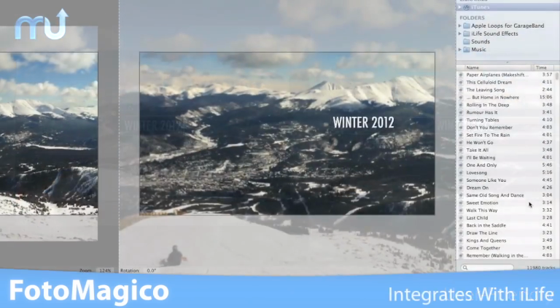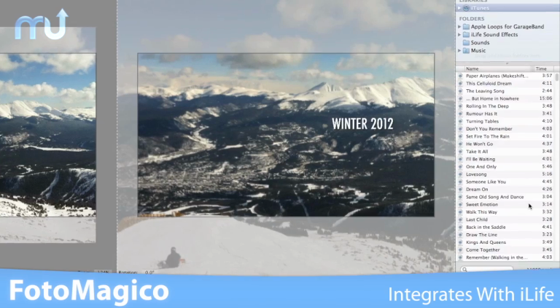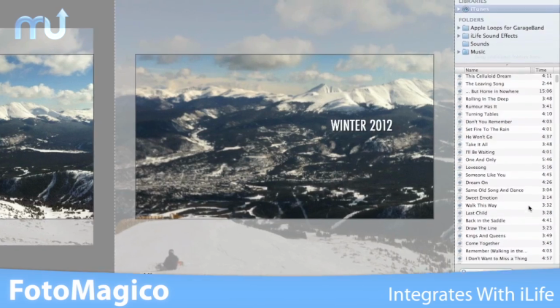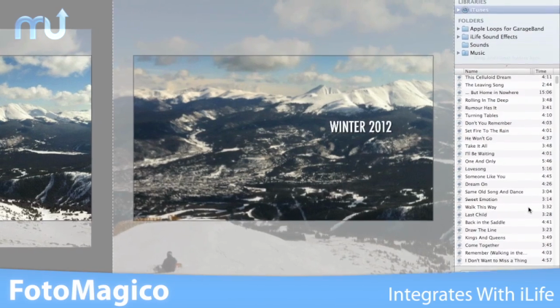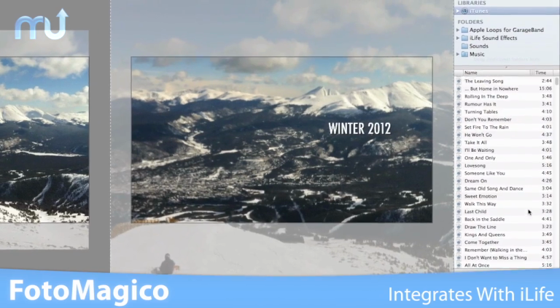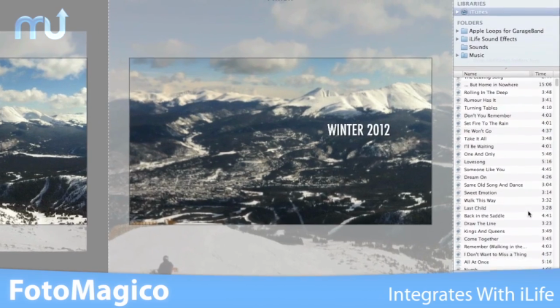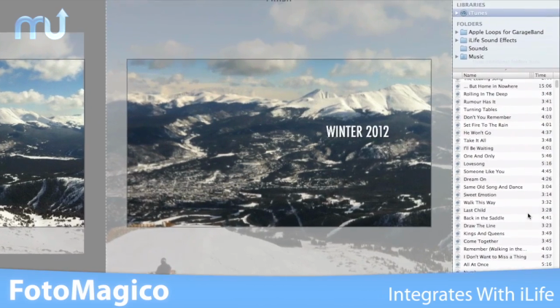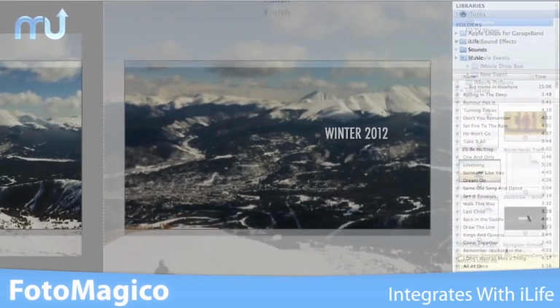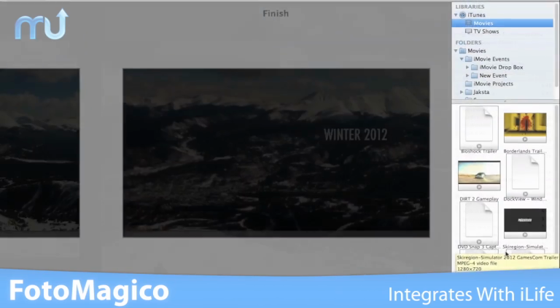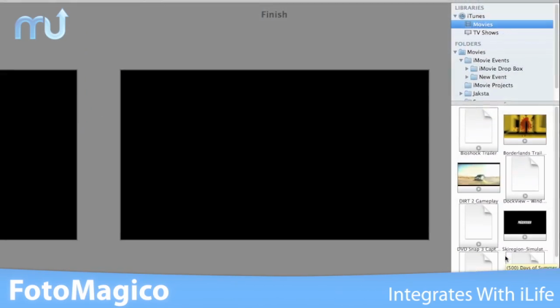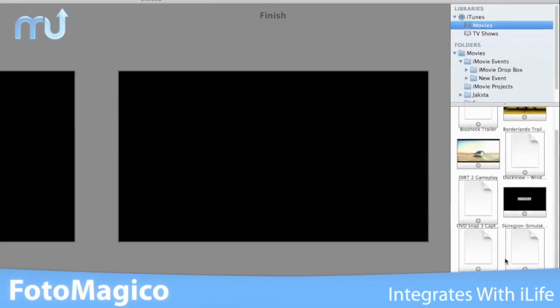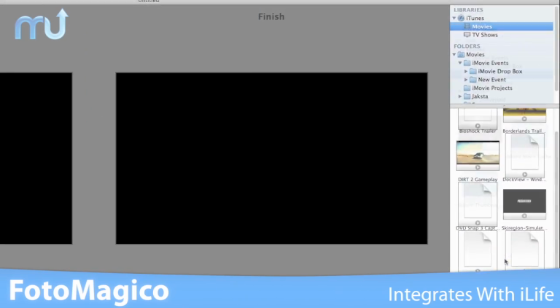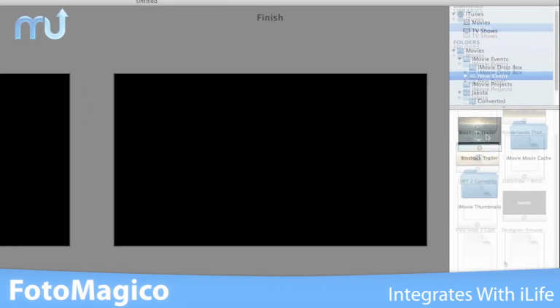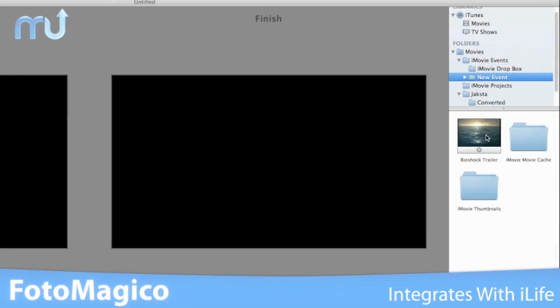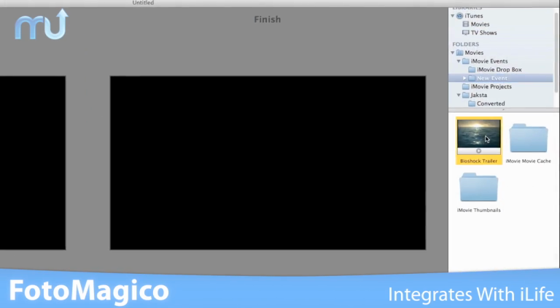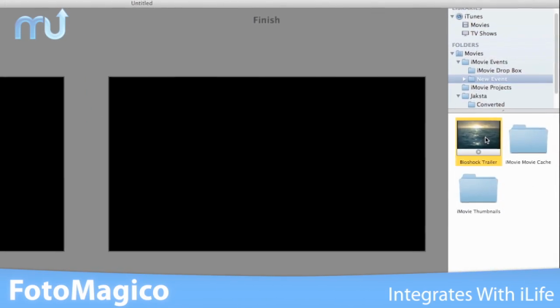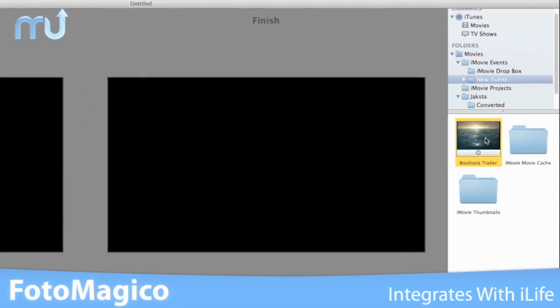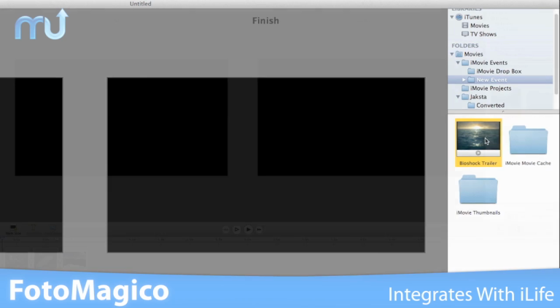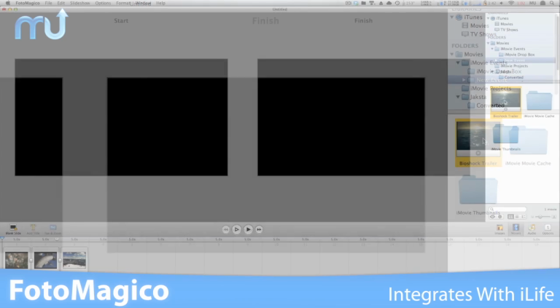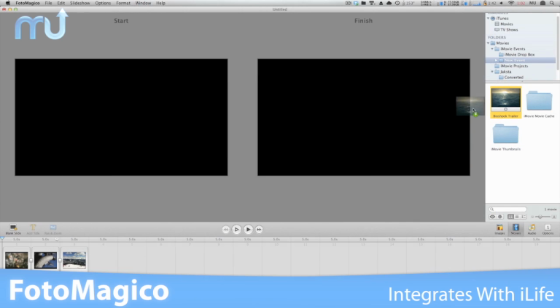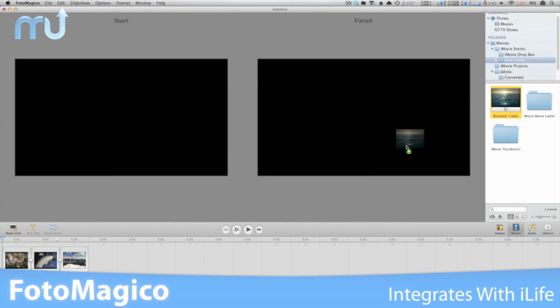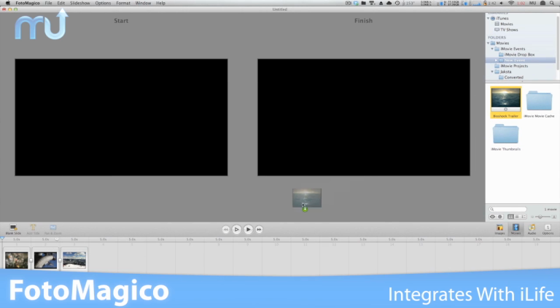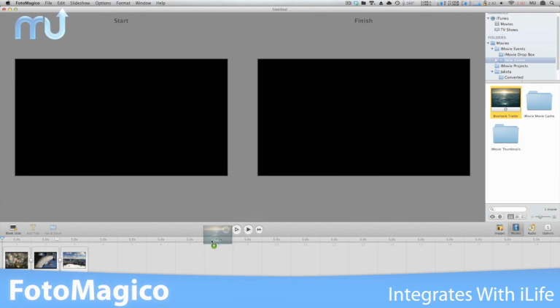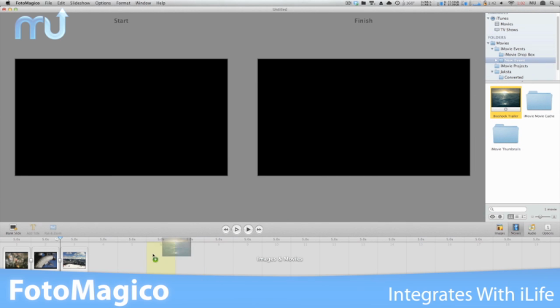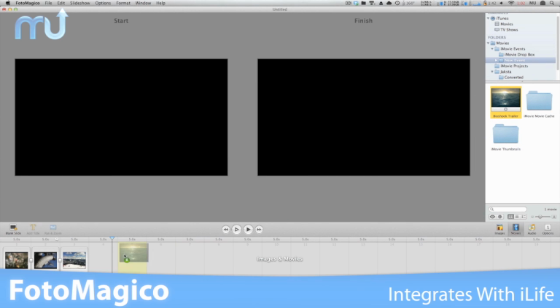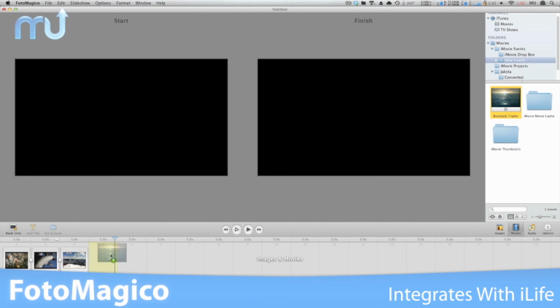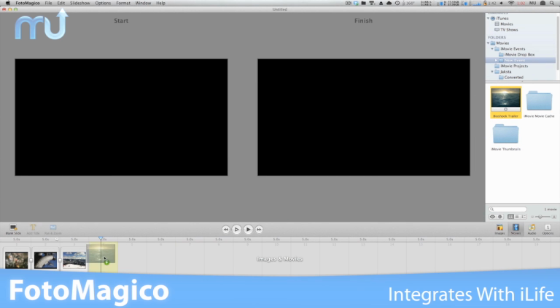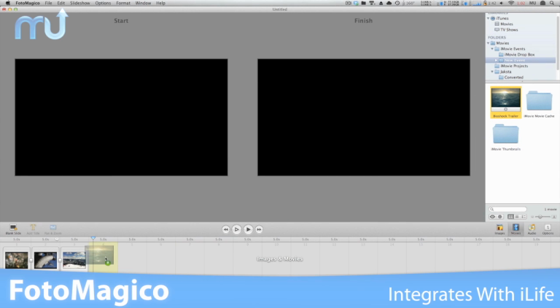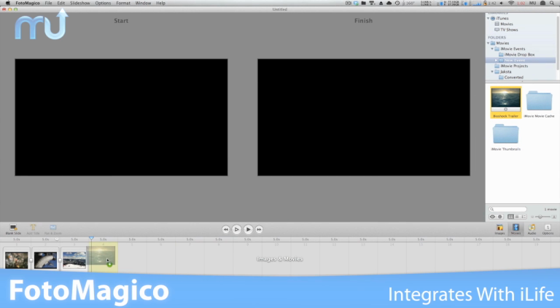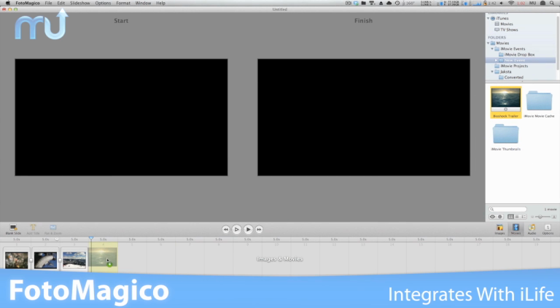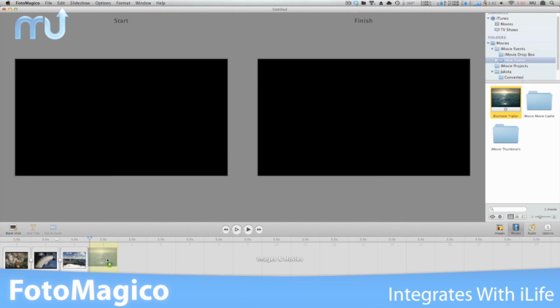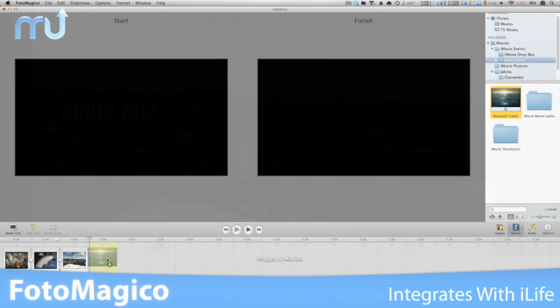Photomagico integrates with both iTunes, iPhoto, and iMovie, so it's easy to find the files you want for your presentation.